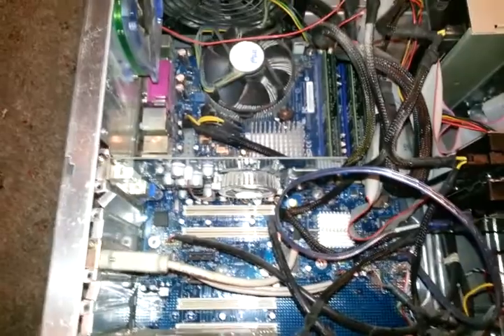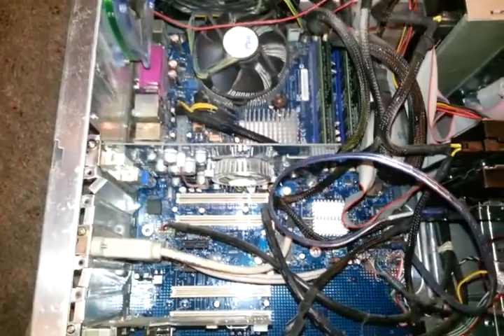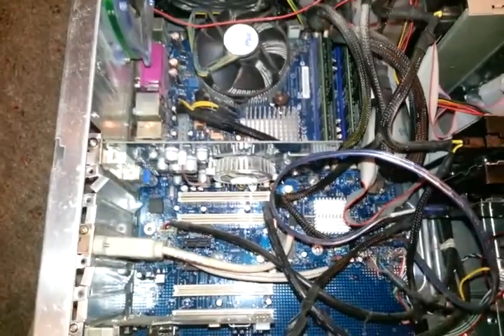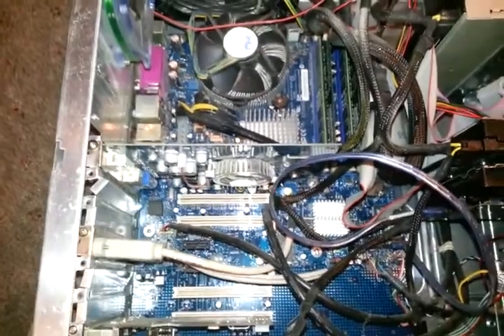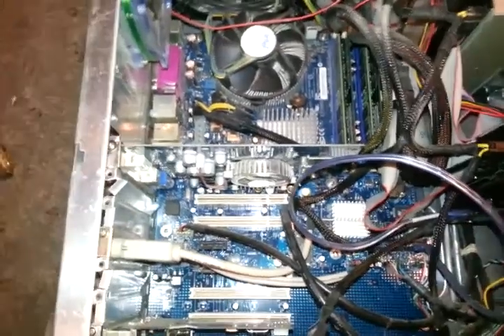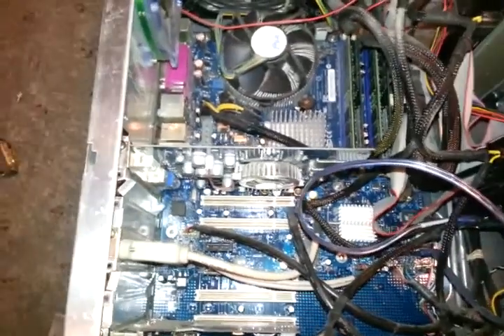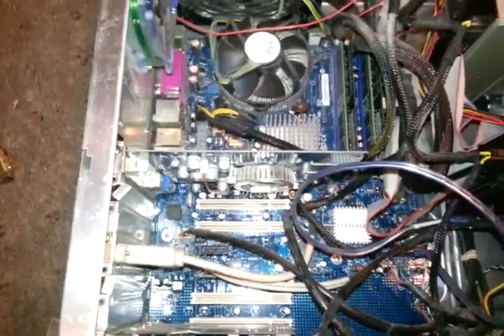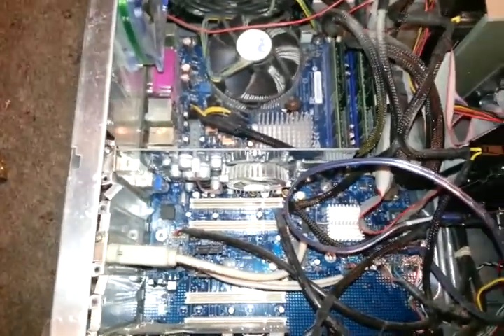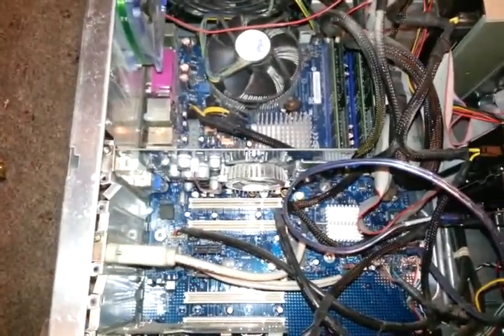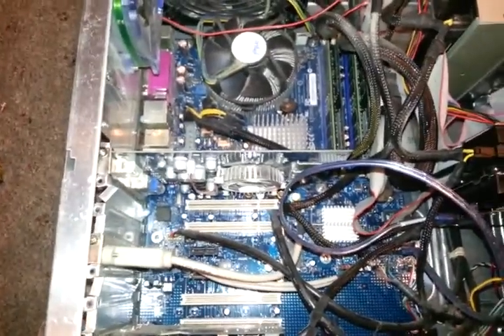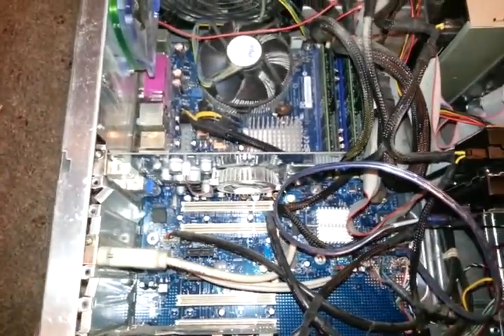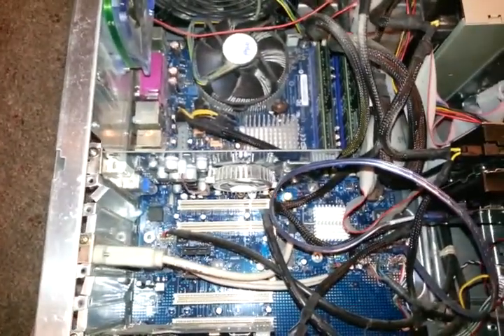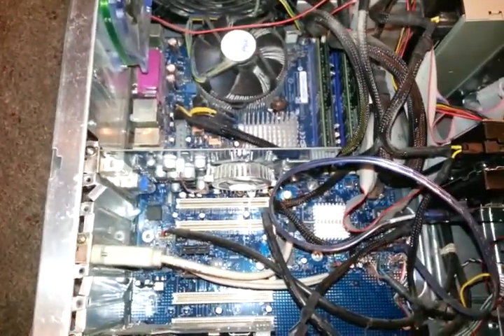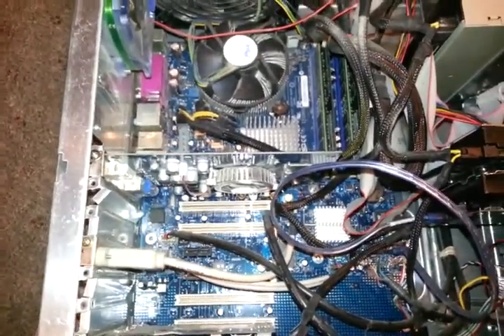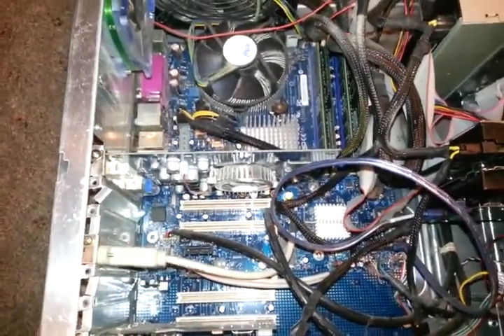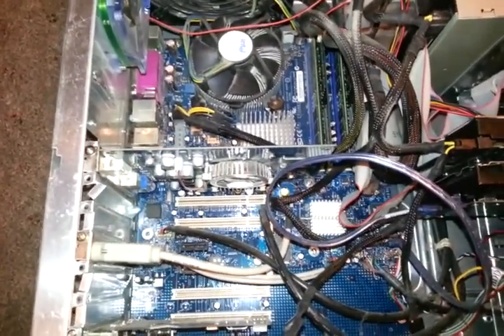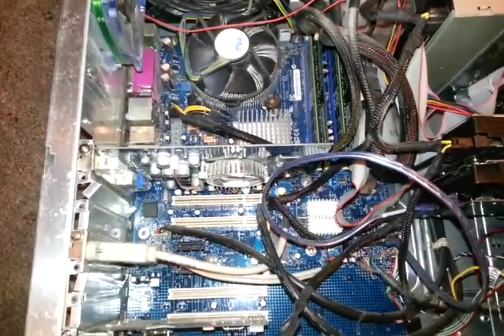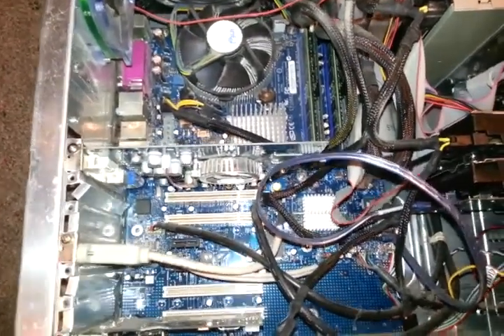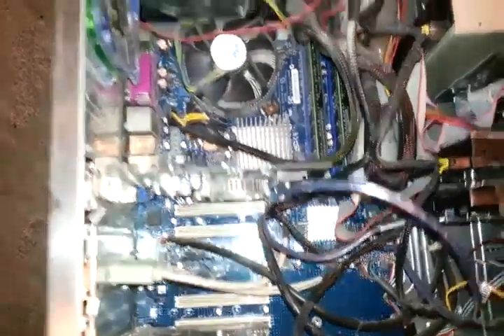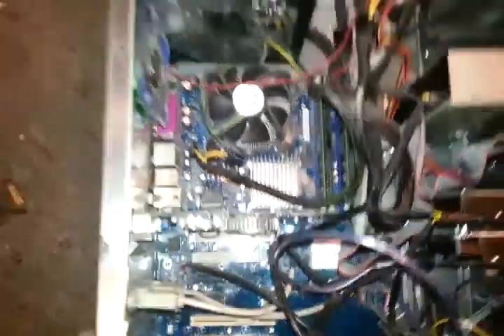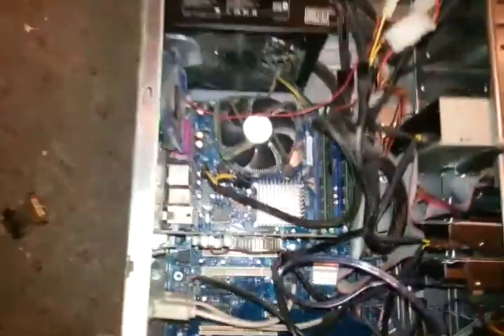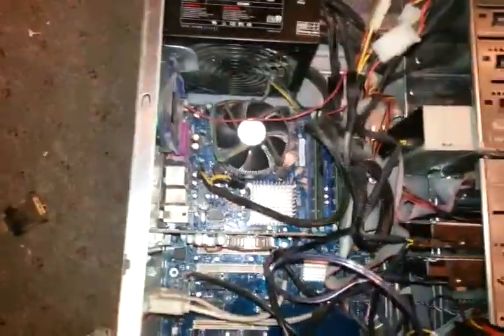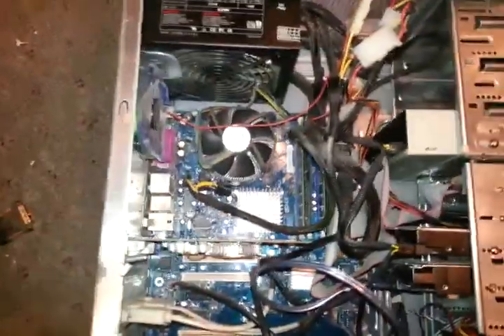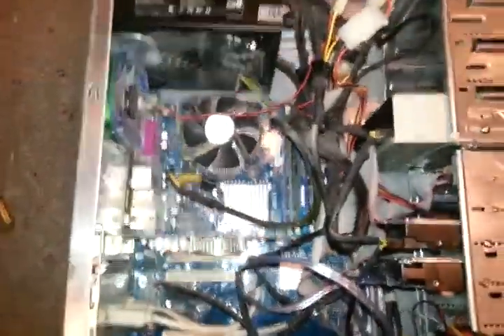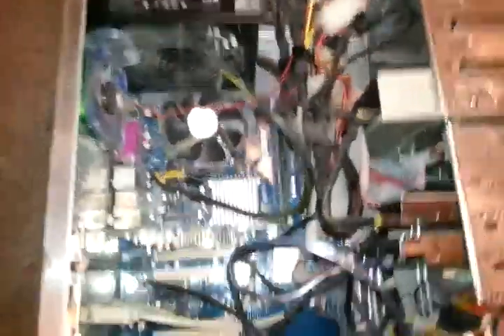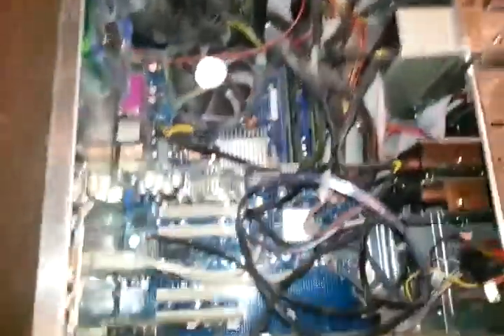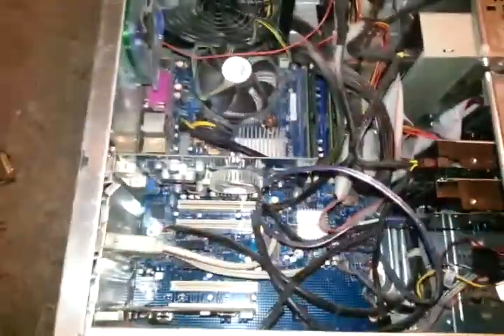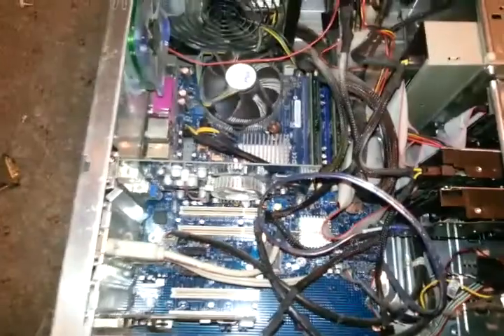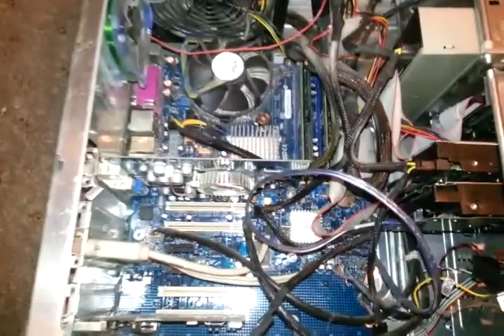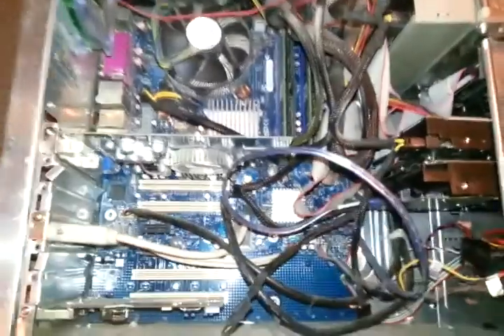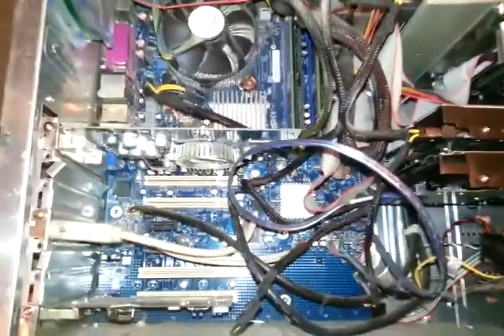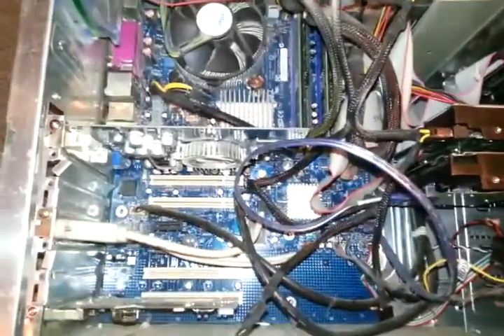And that's about it. You can close everything up, reboot the system, and it should recognize the card. Please check out my website at servicepro.com.